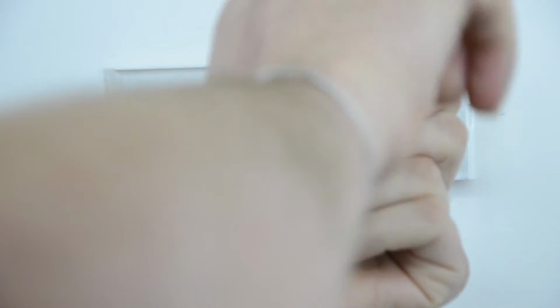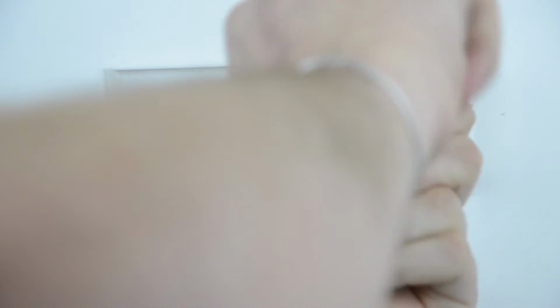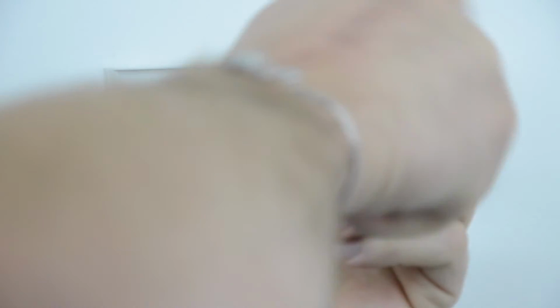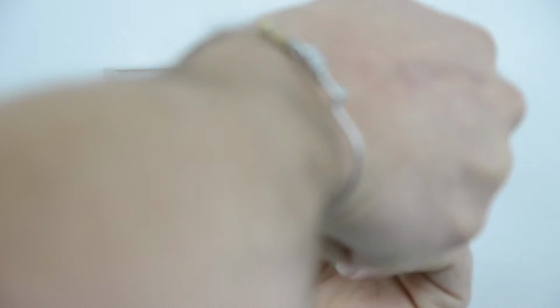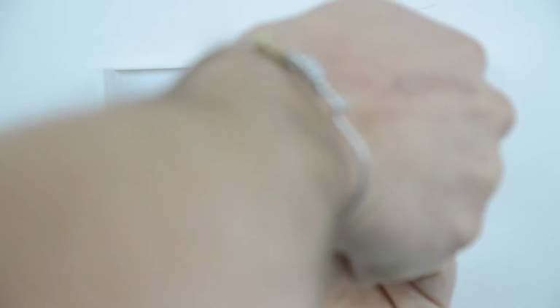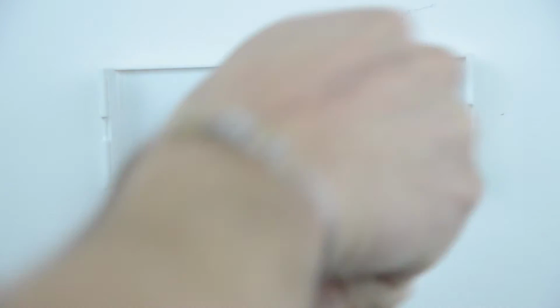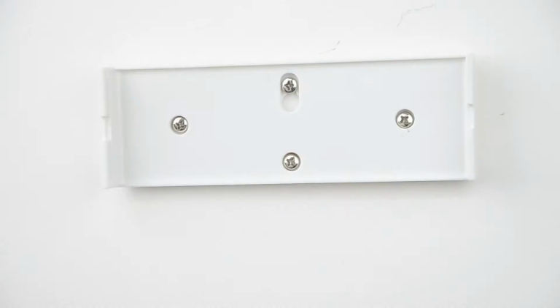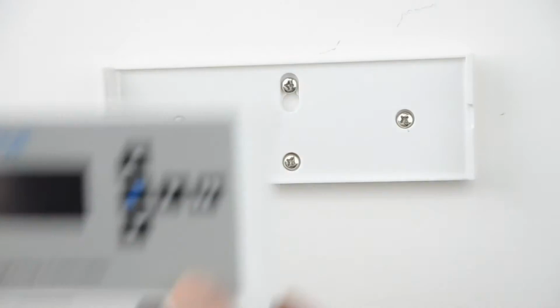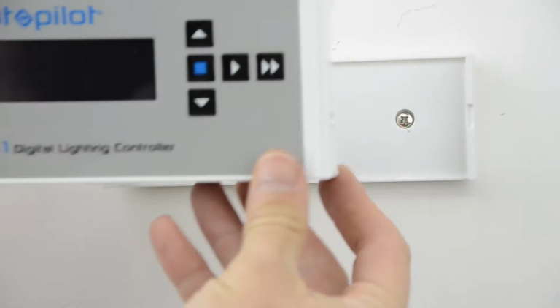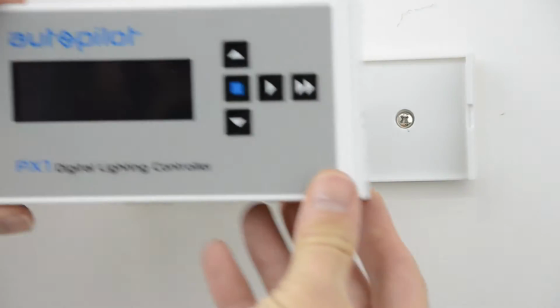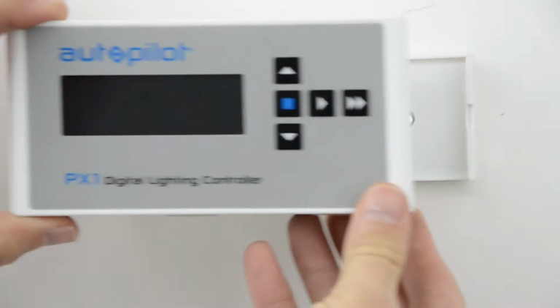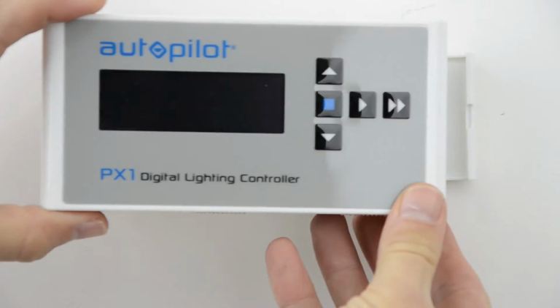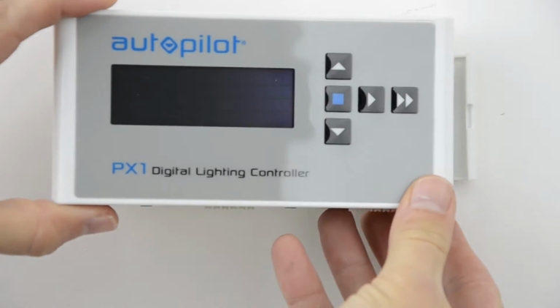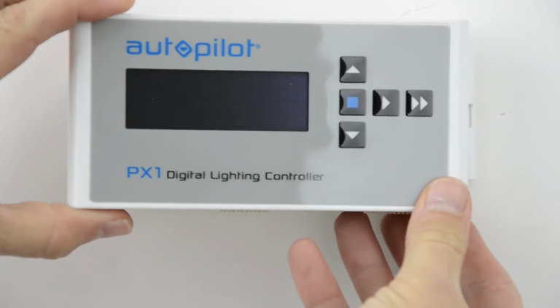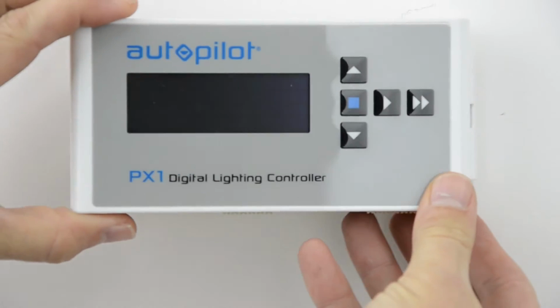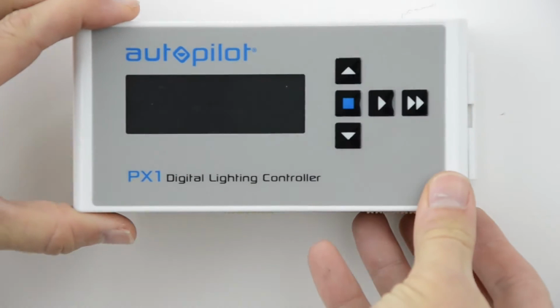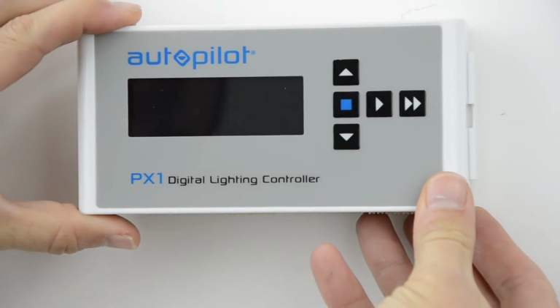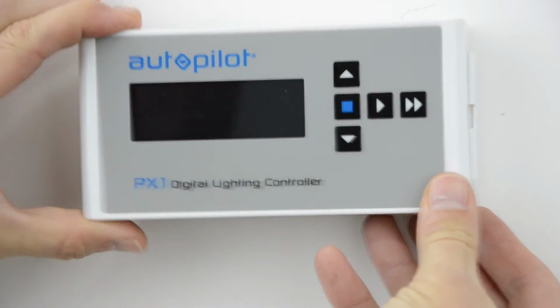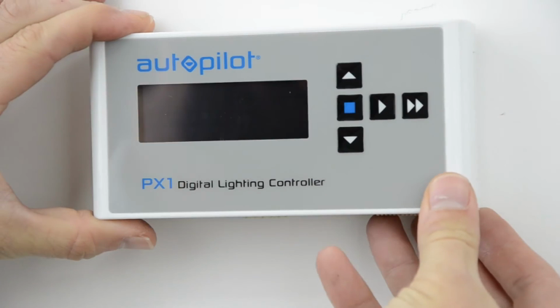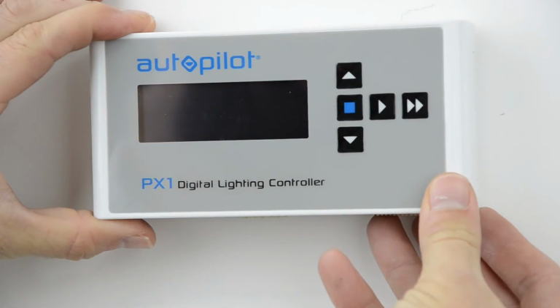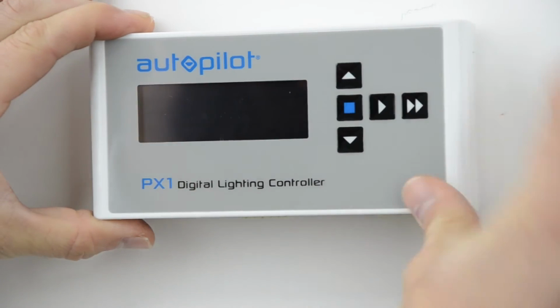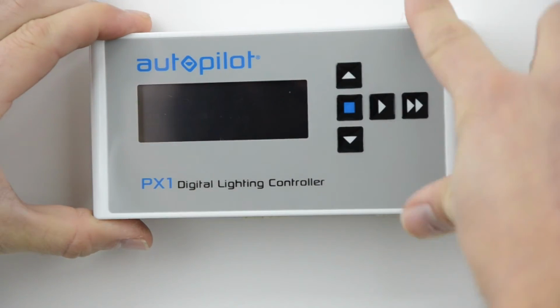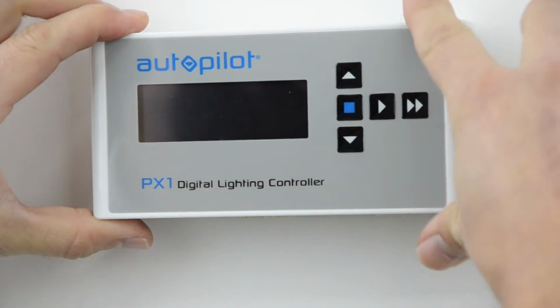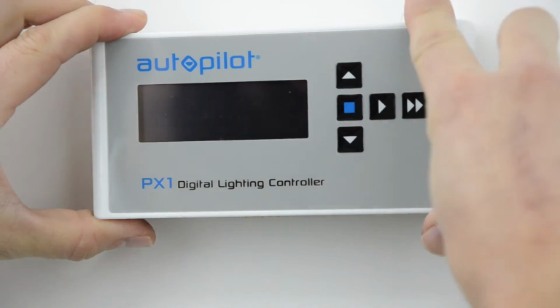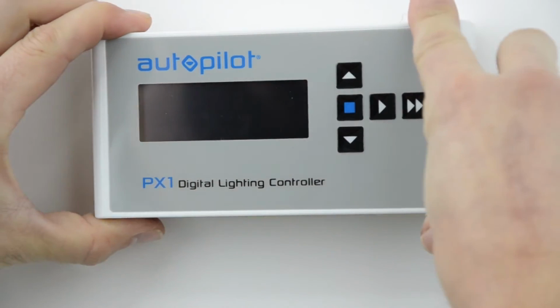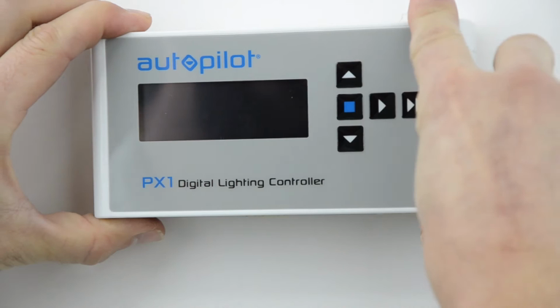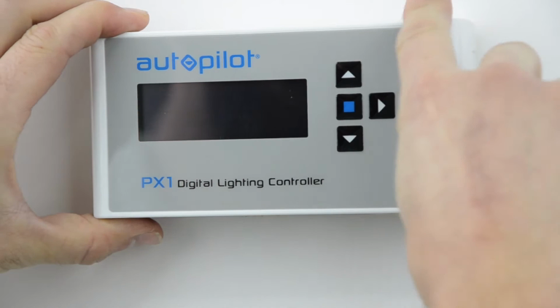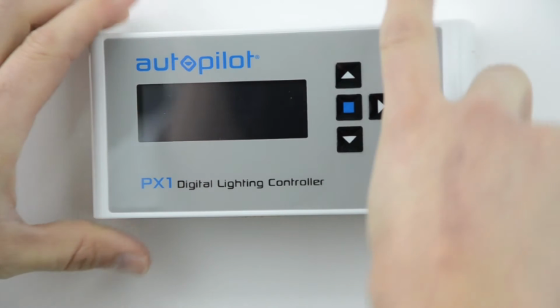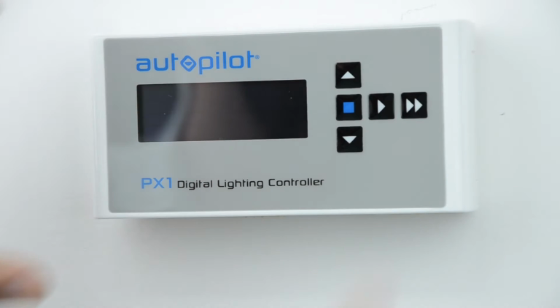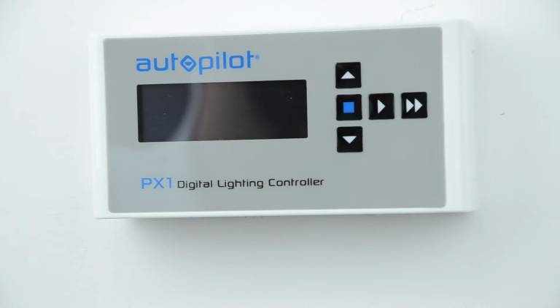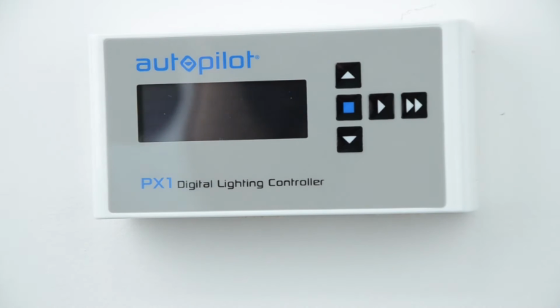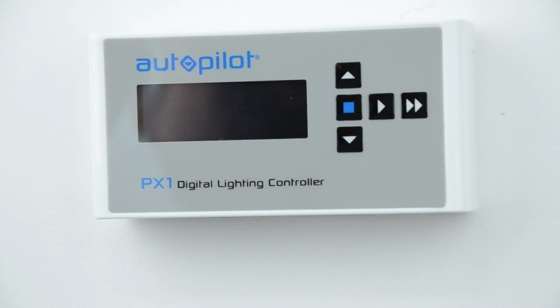Once the backplate is secured to the wall surface, the PX1 unit can be snapped onto the backplate.